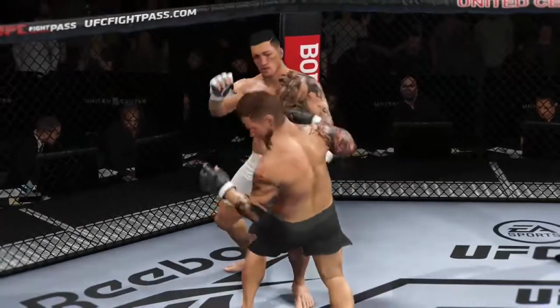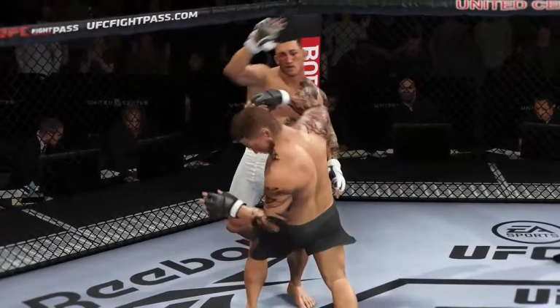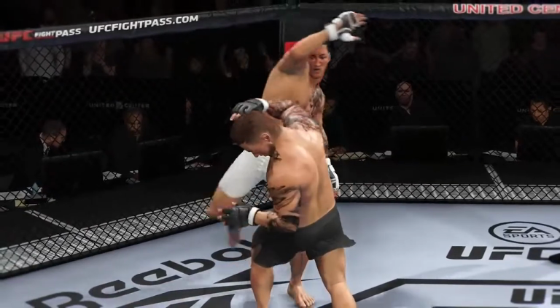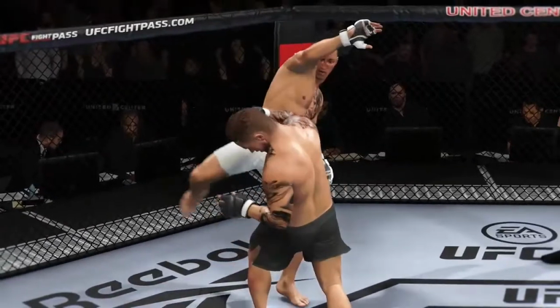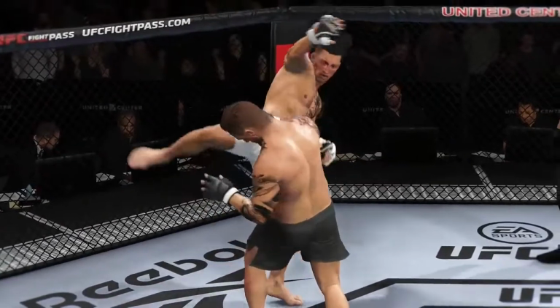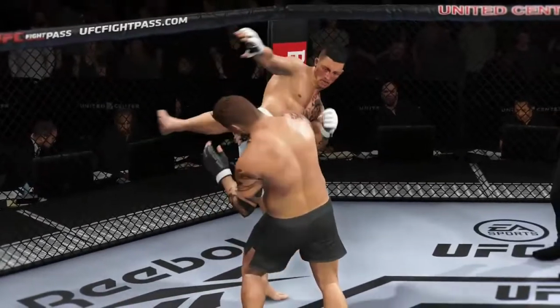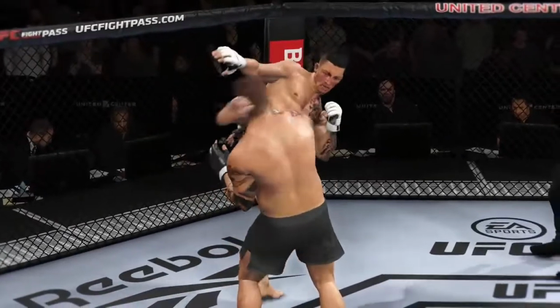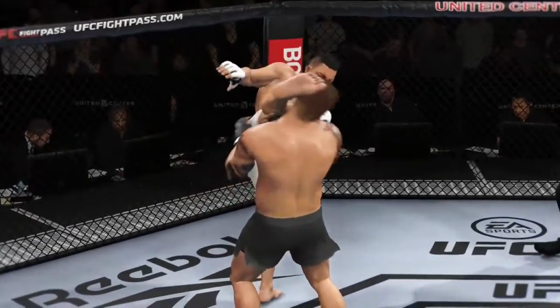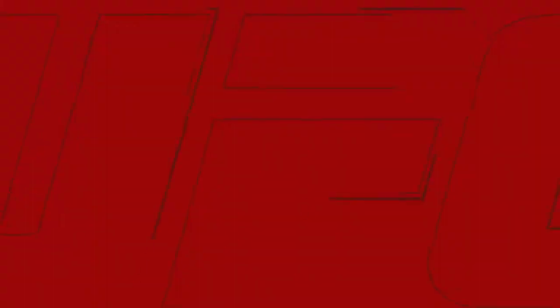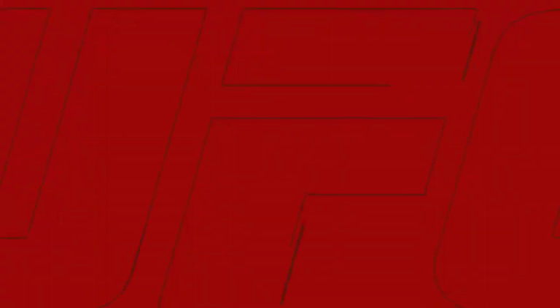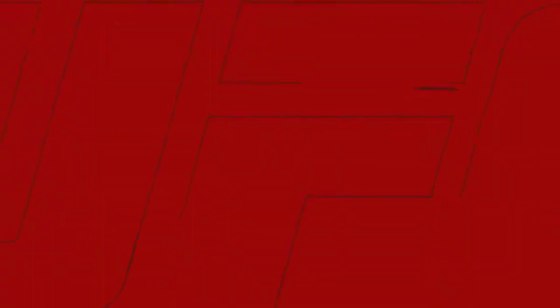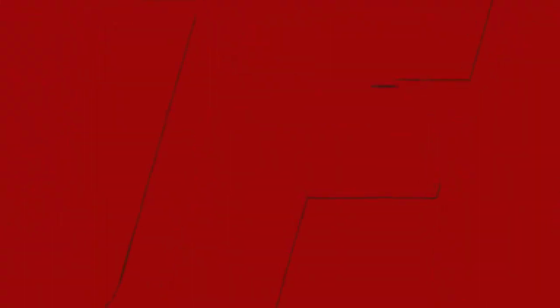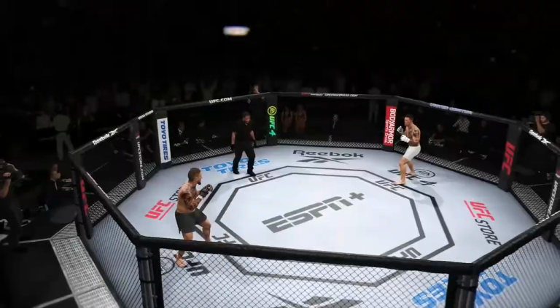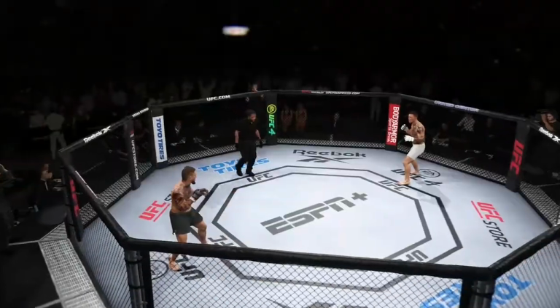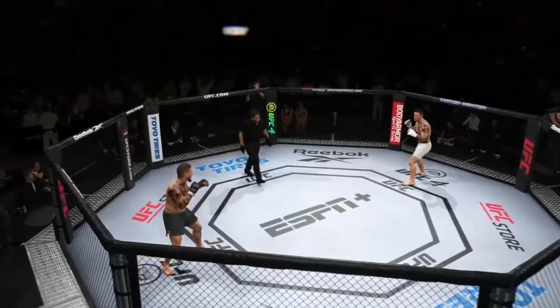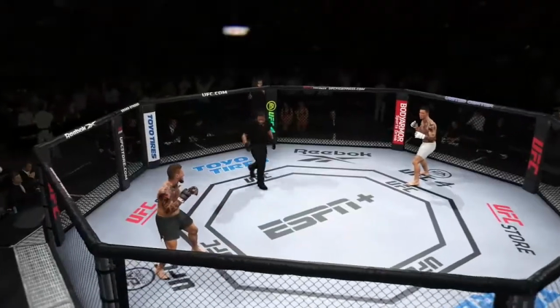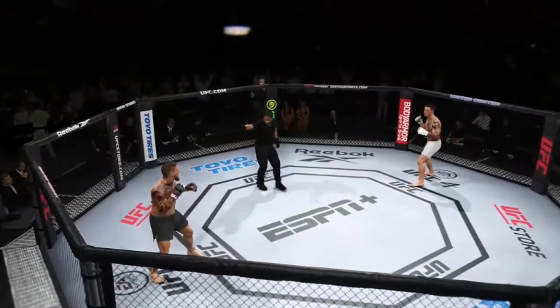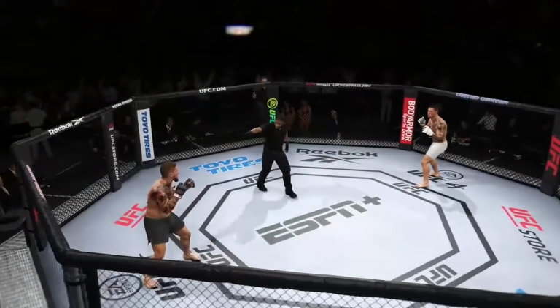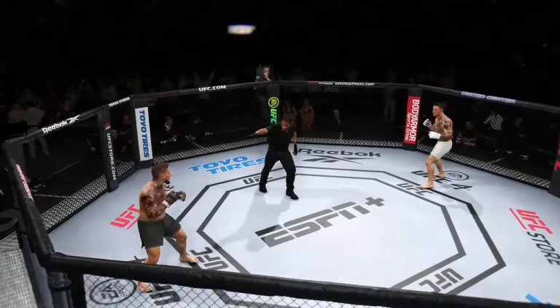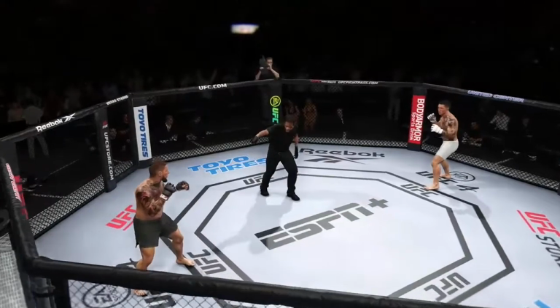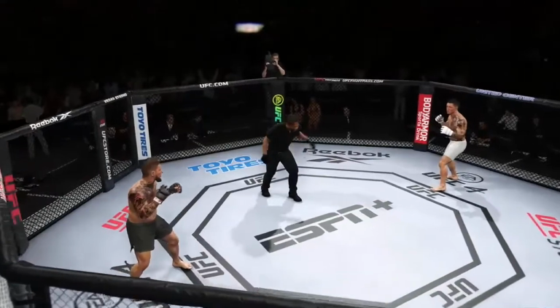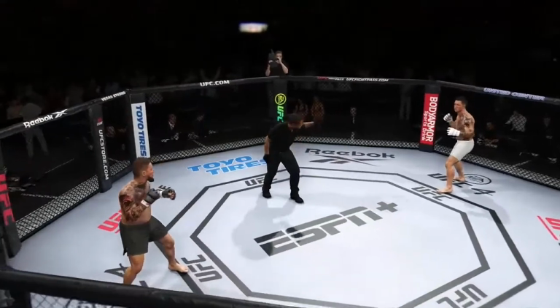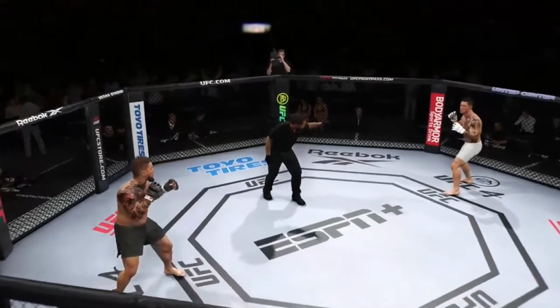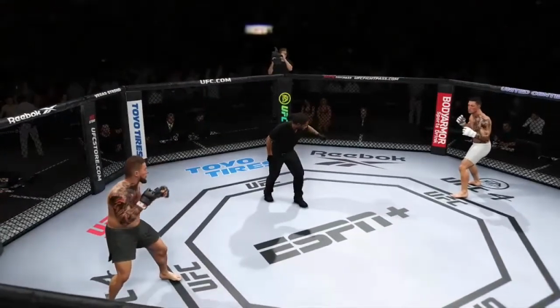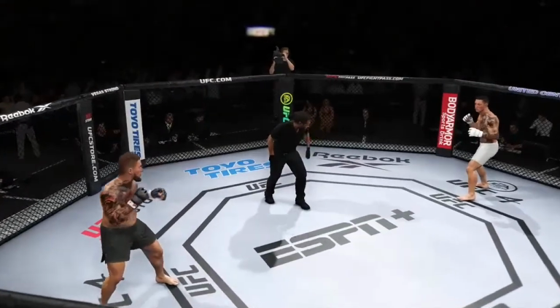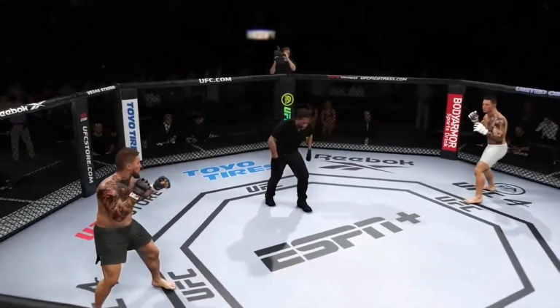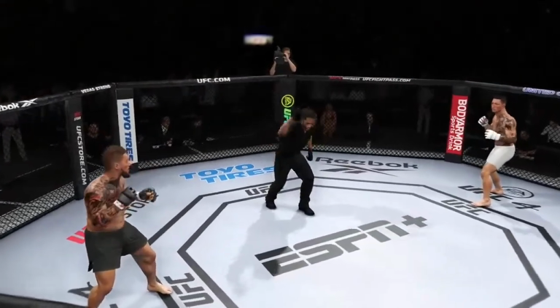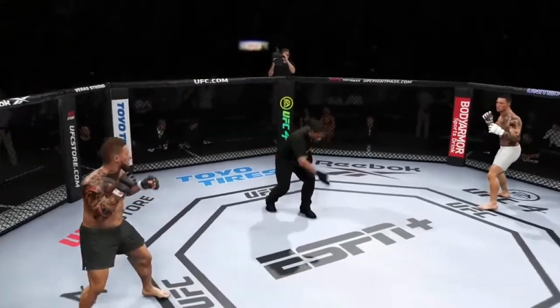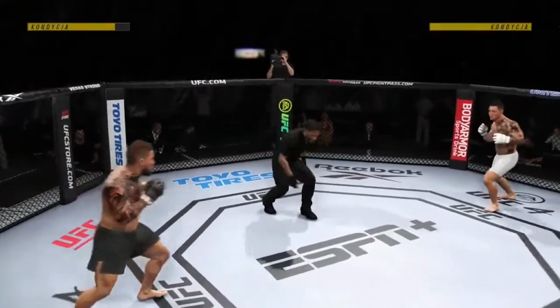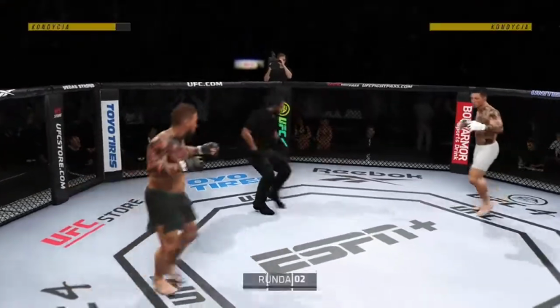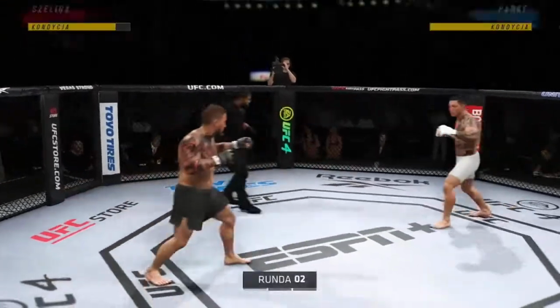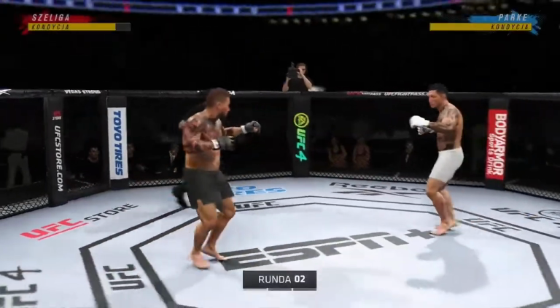That head kick probably would have had me out. Ready? Ready. Second round underway.